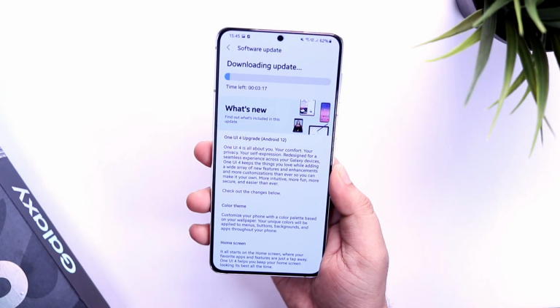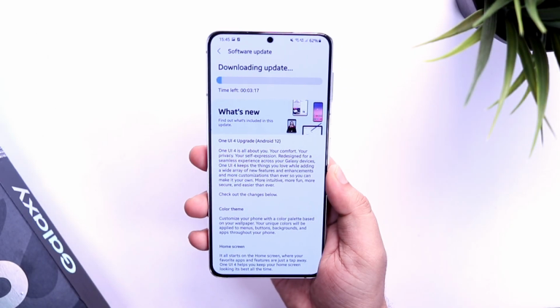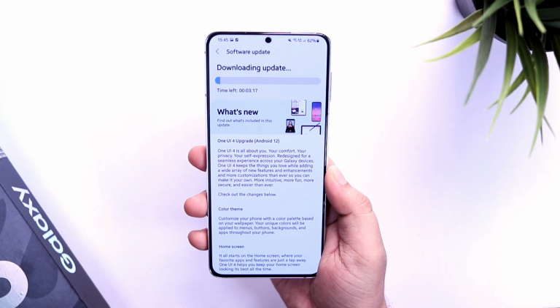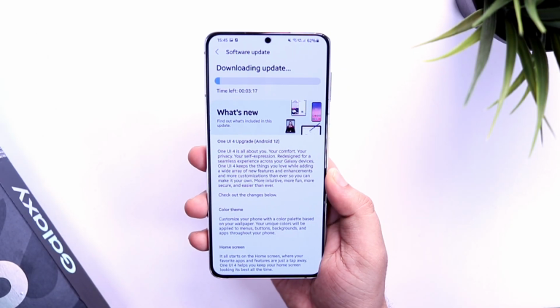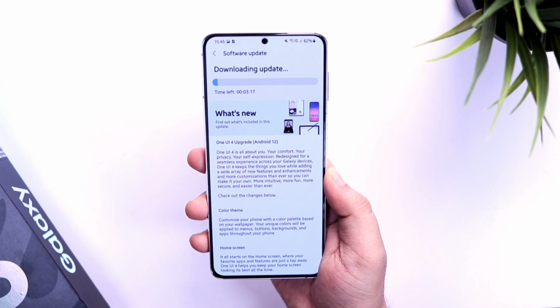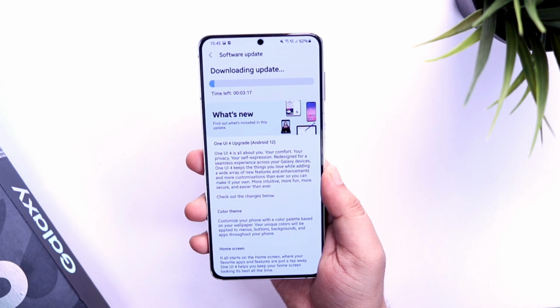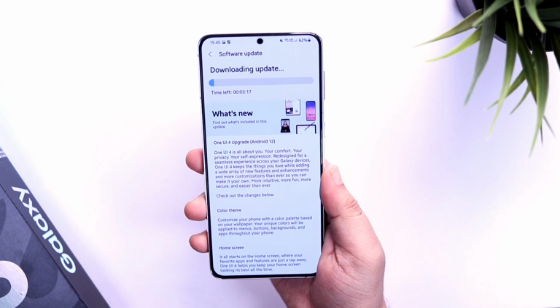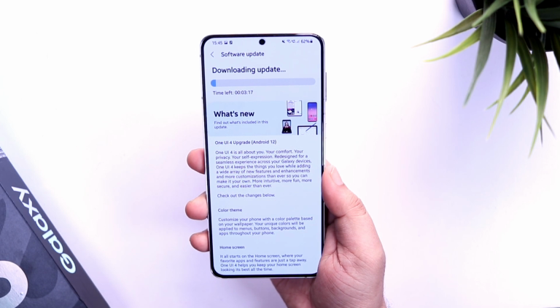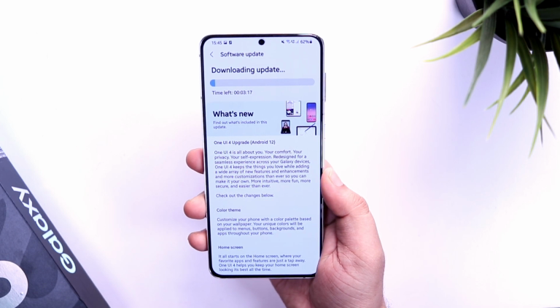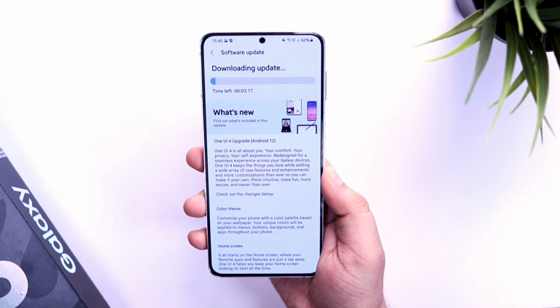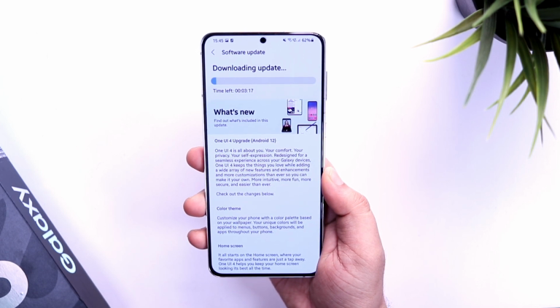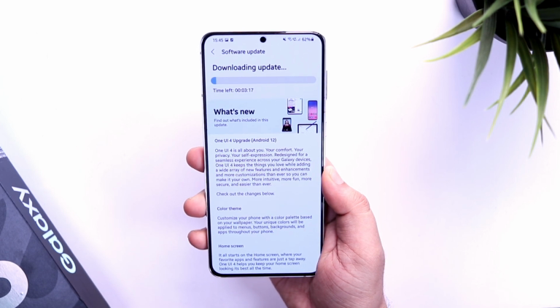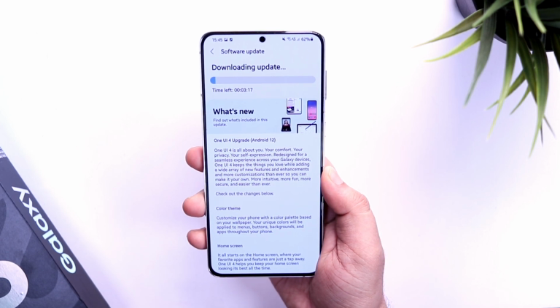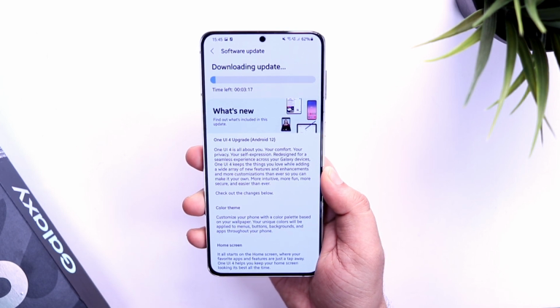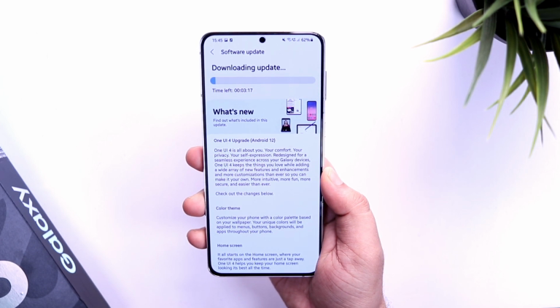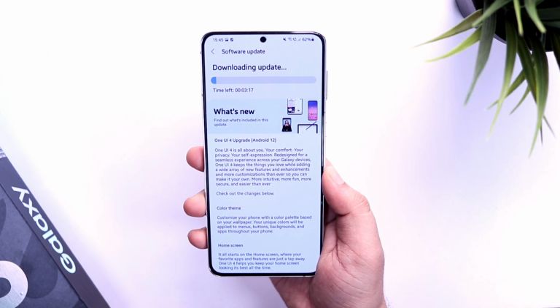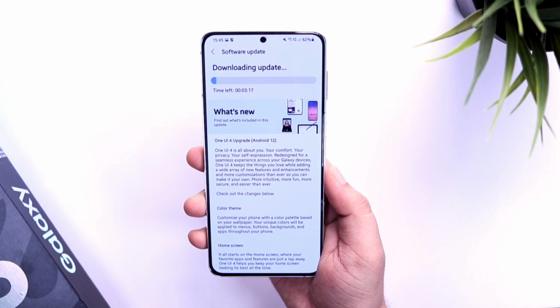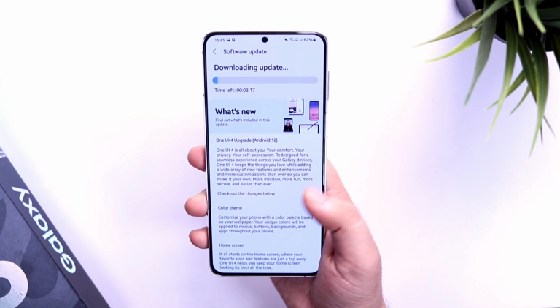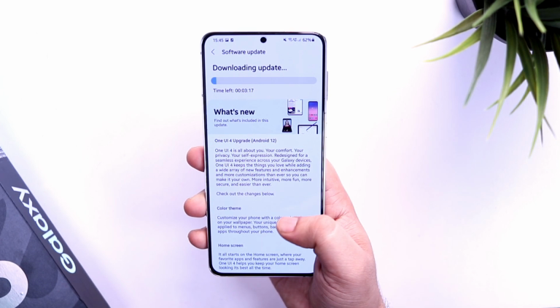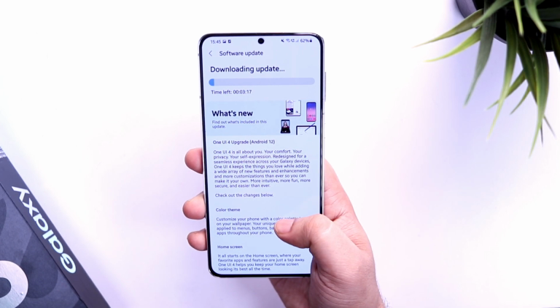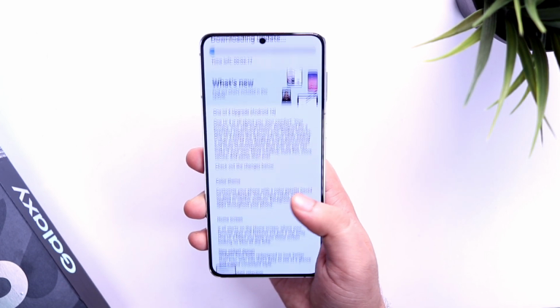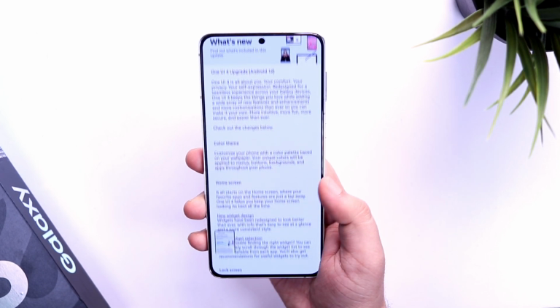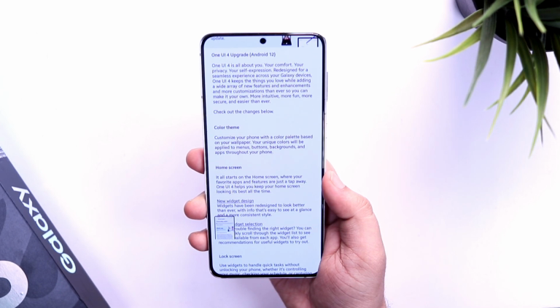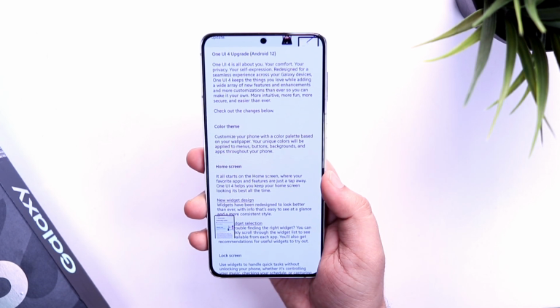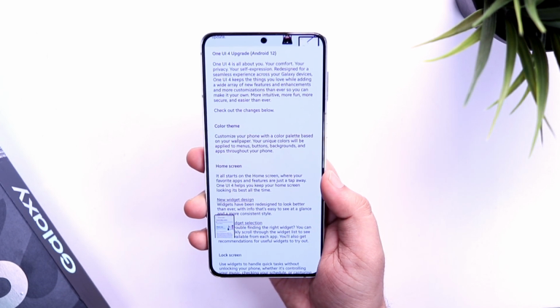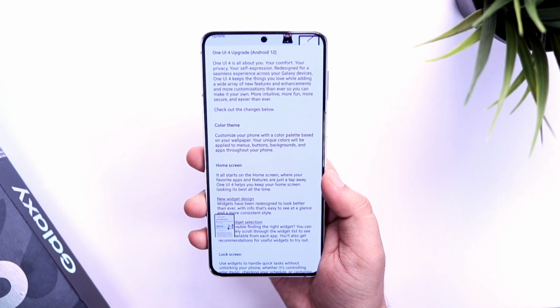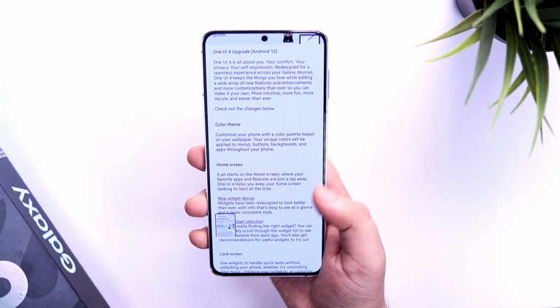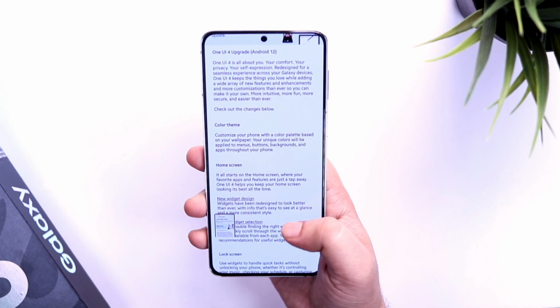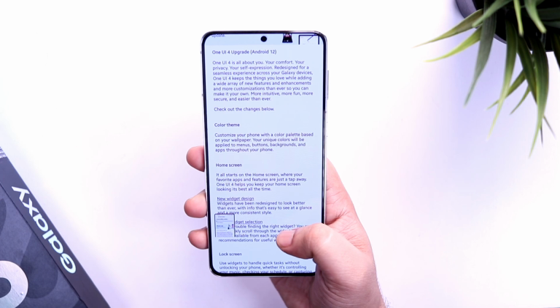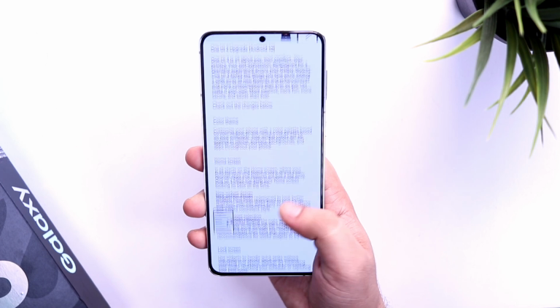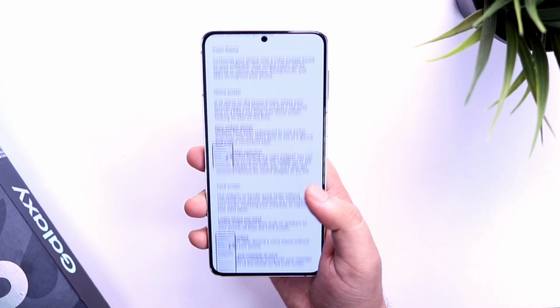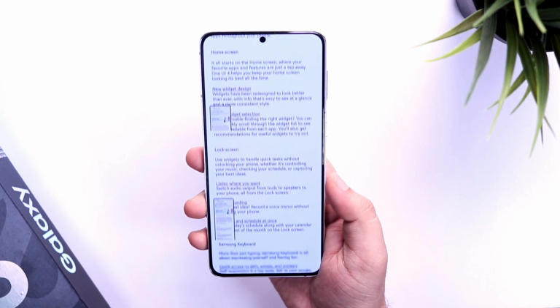With that being said, in this video I will be showing you how you can register for the beta program and get this big update on your Samsung device.